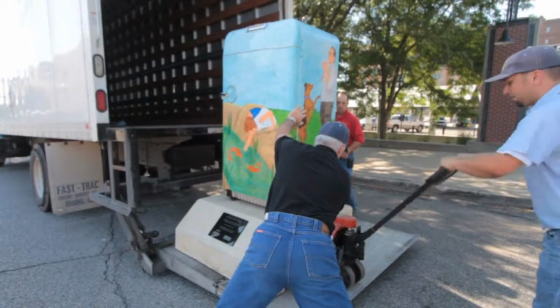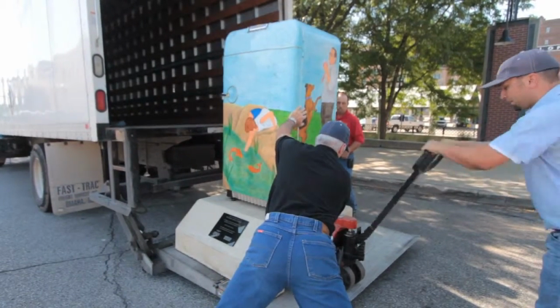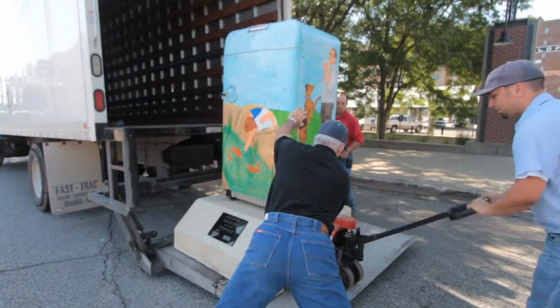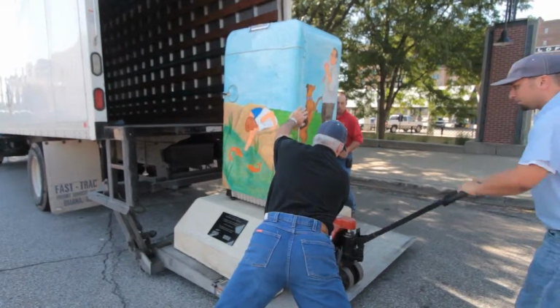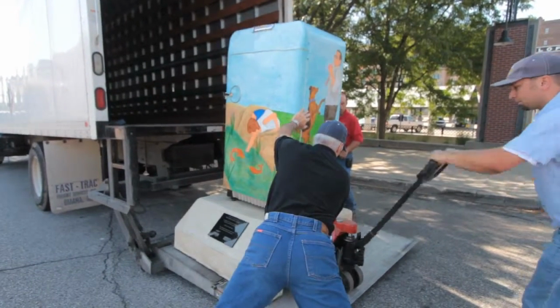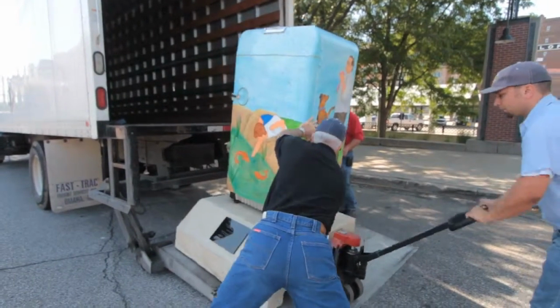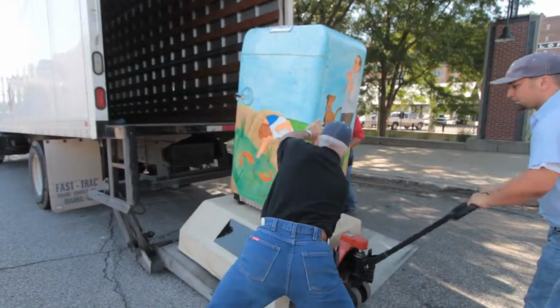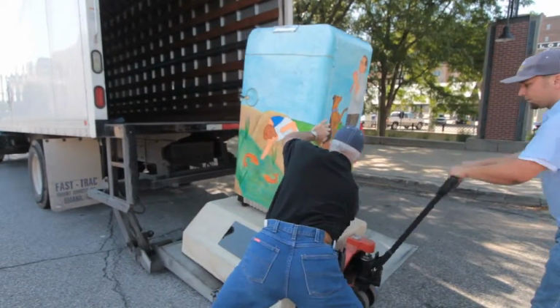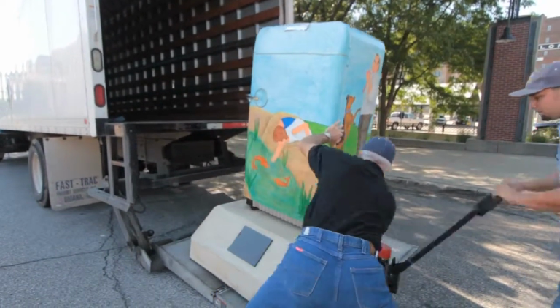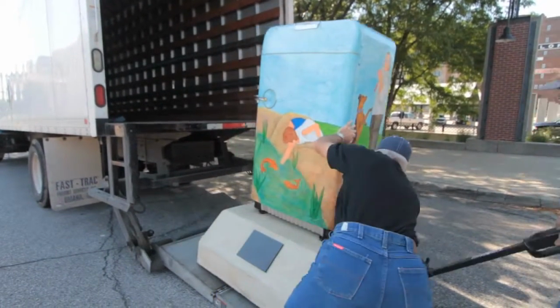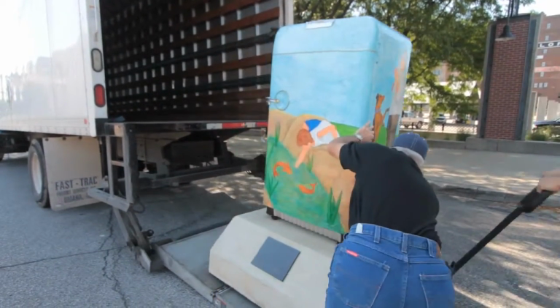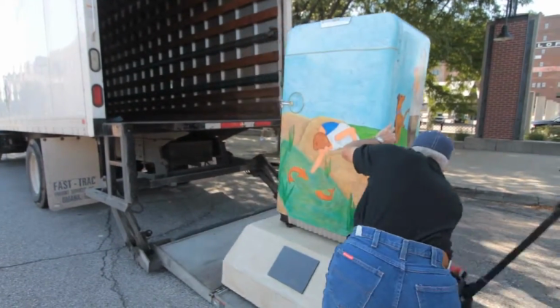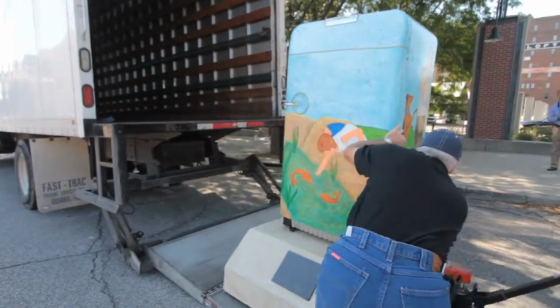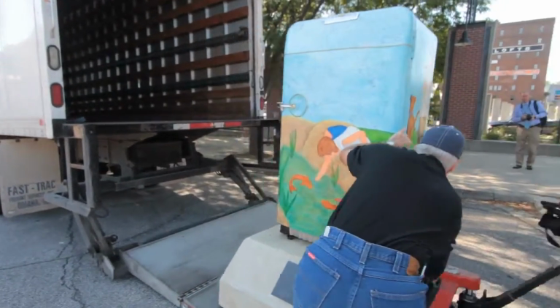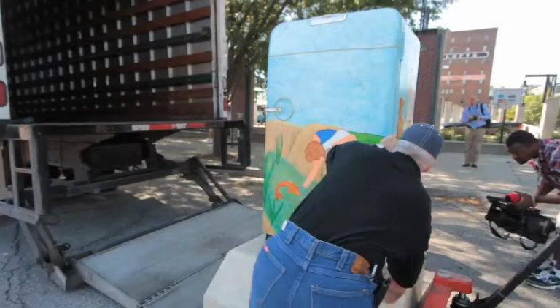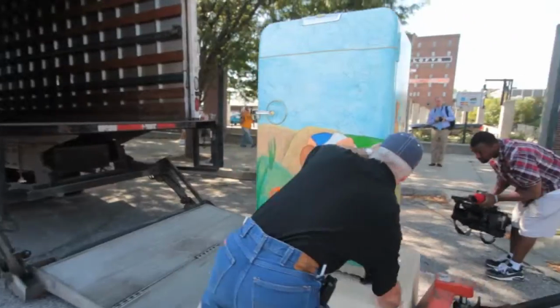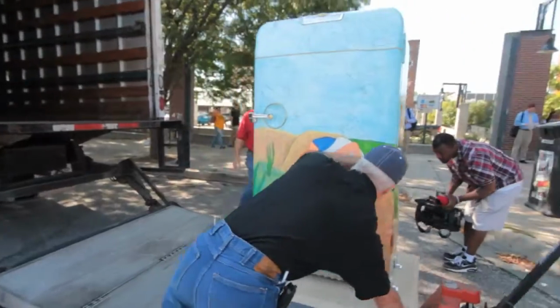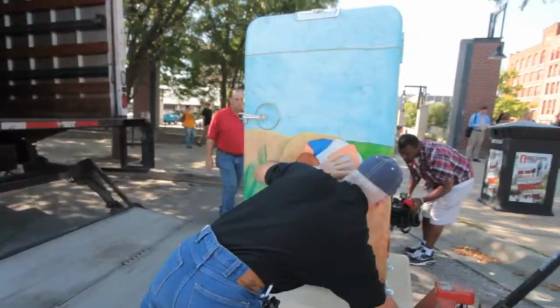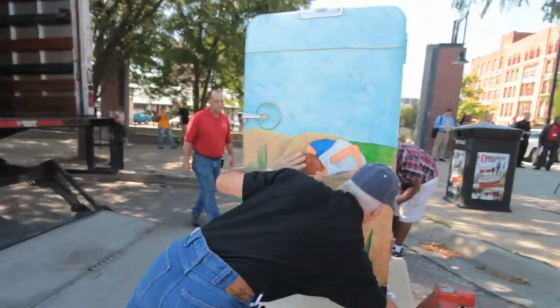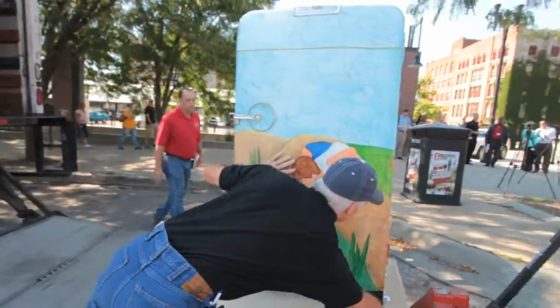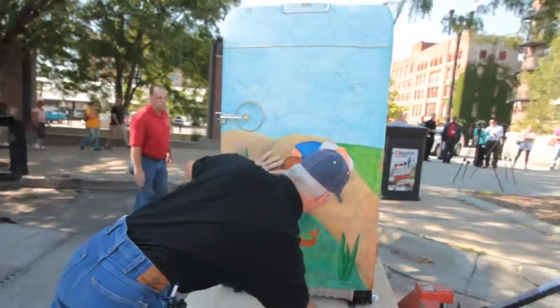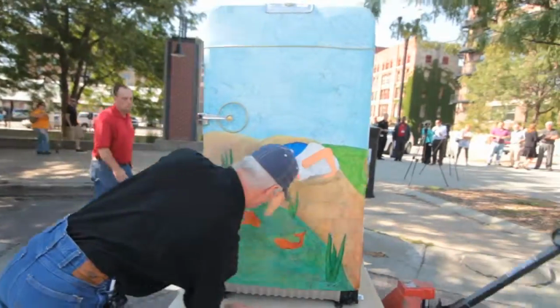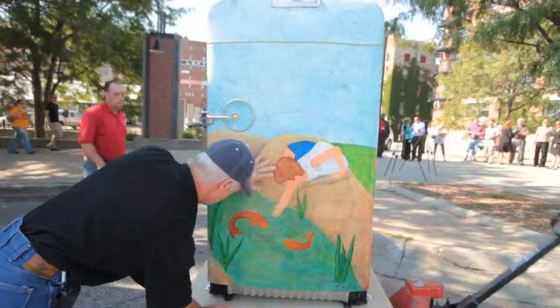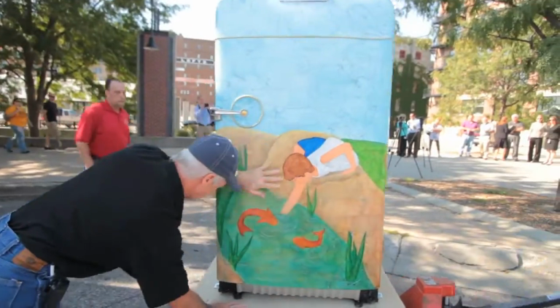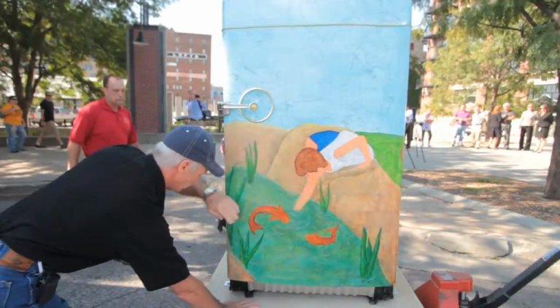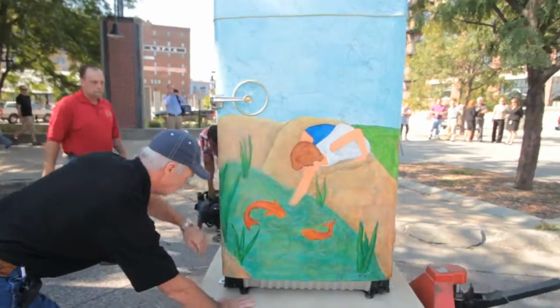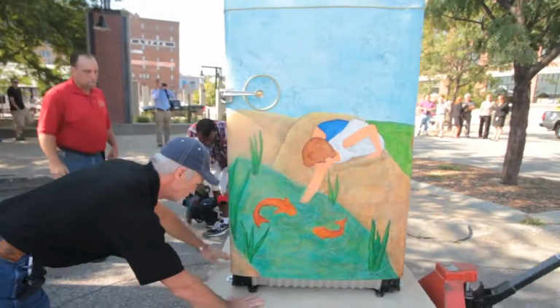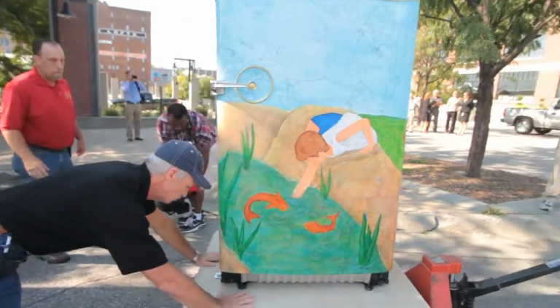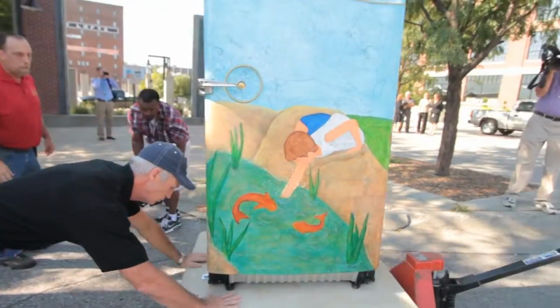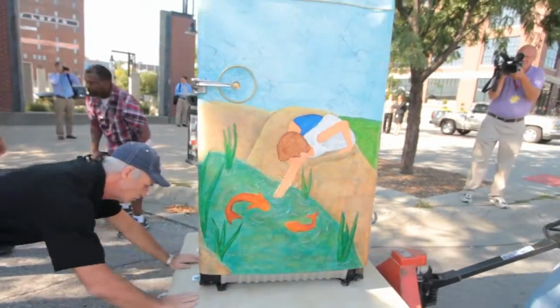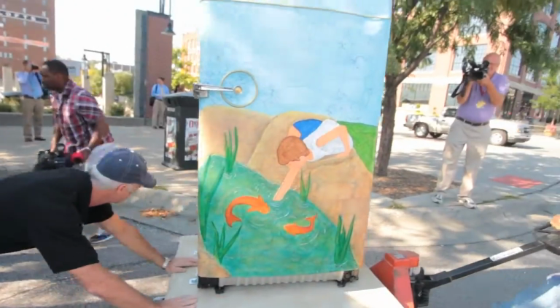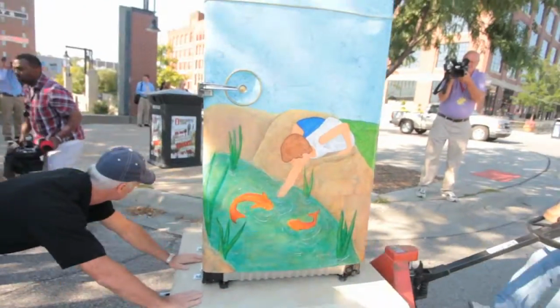Customers can save over $150 a year by getting rid of an old refrigerator. We'll pay the customers to remove it.